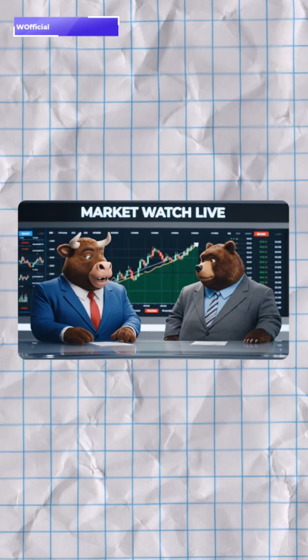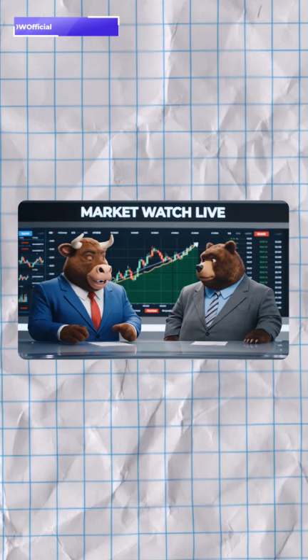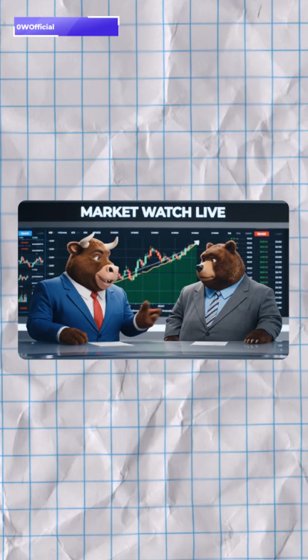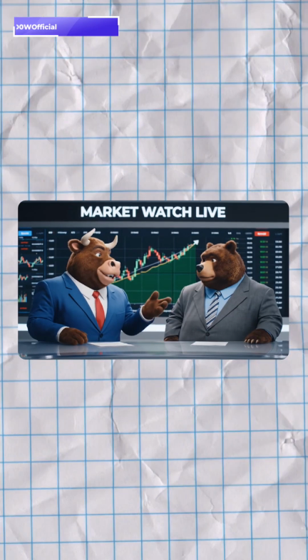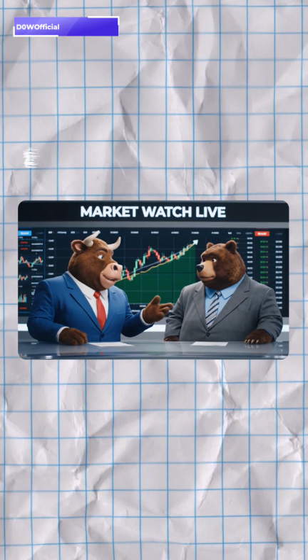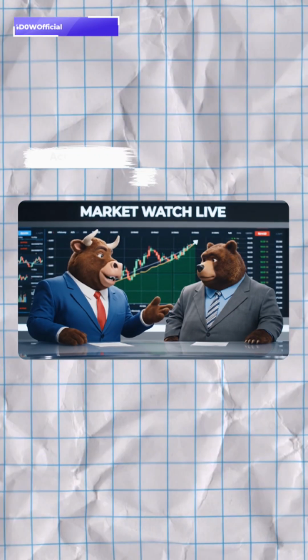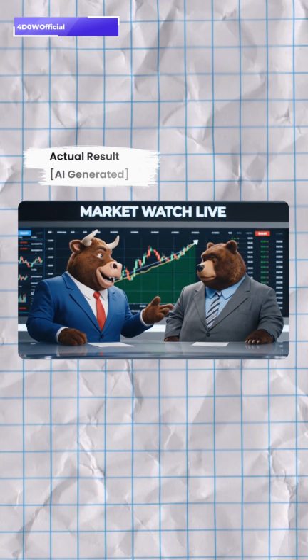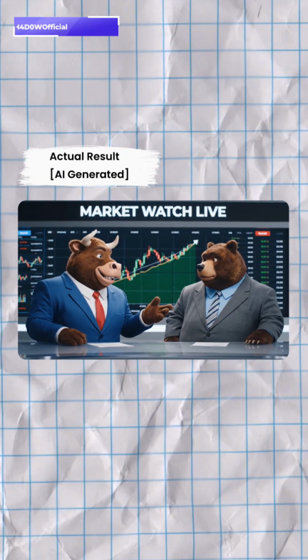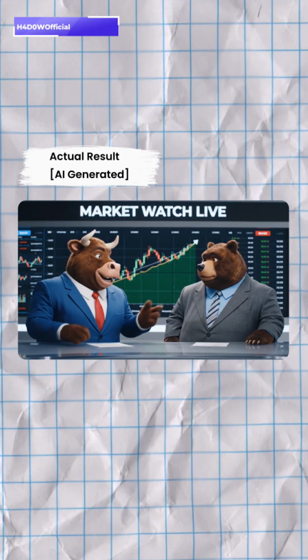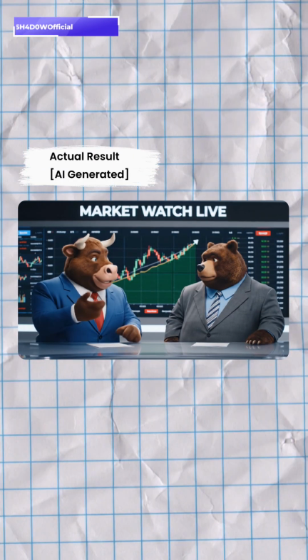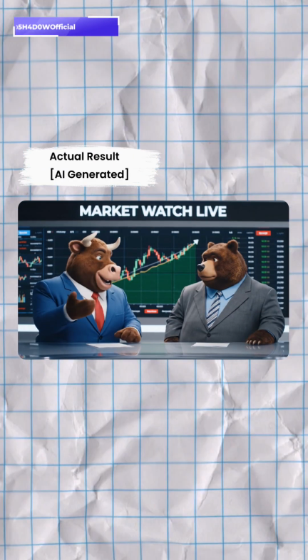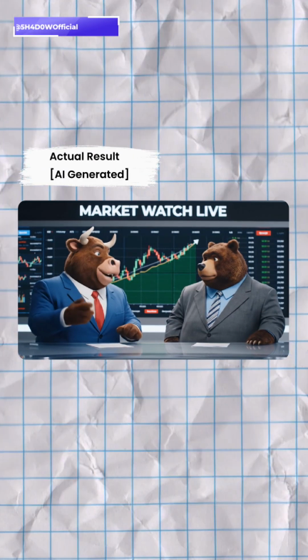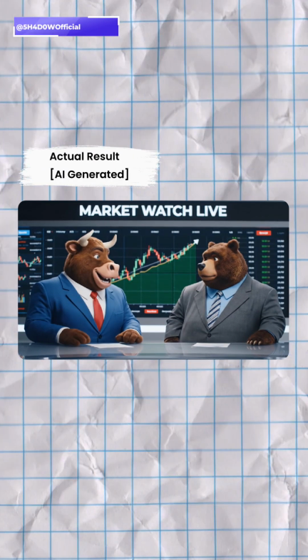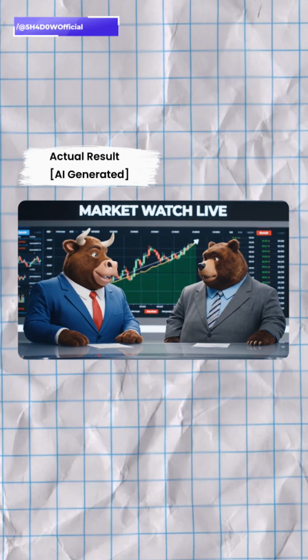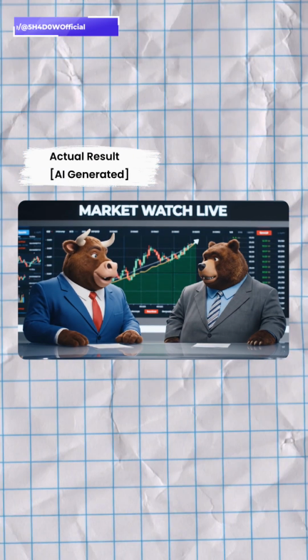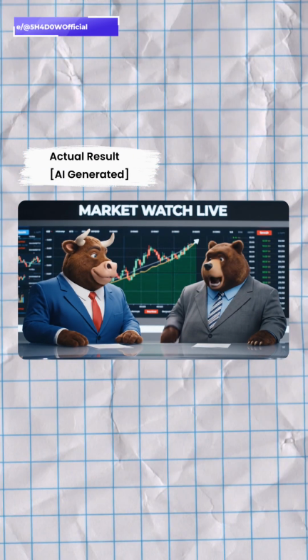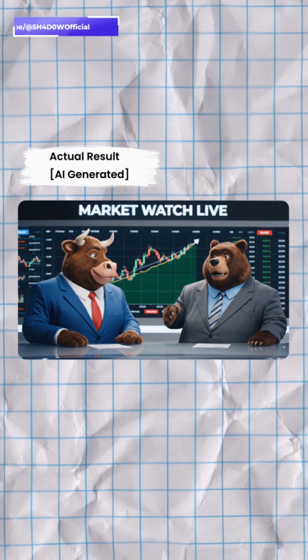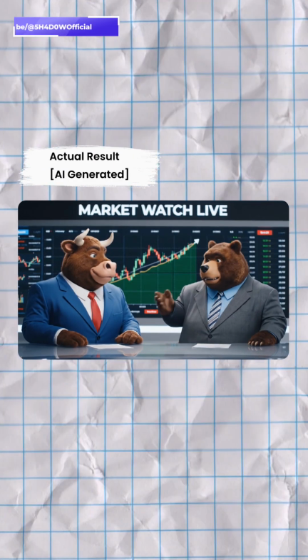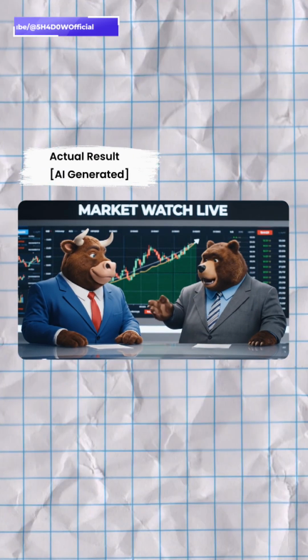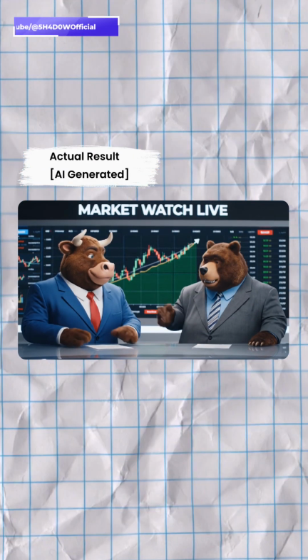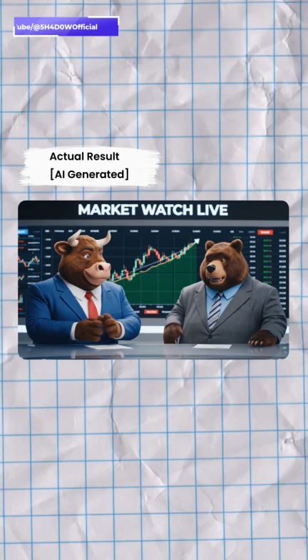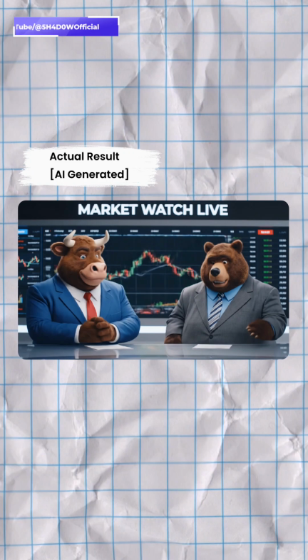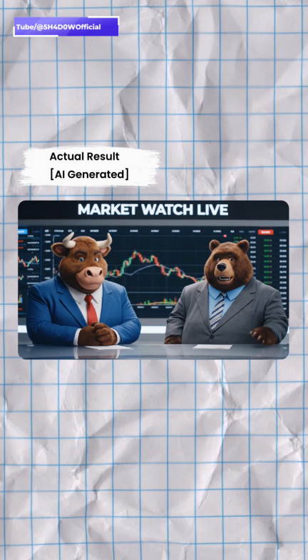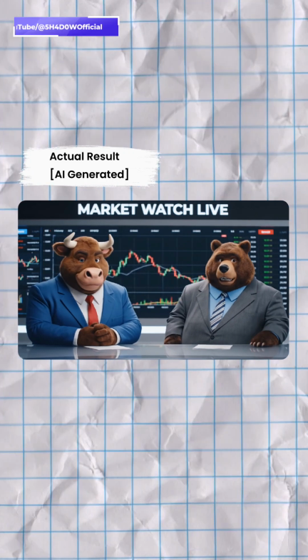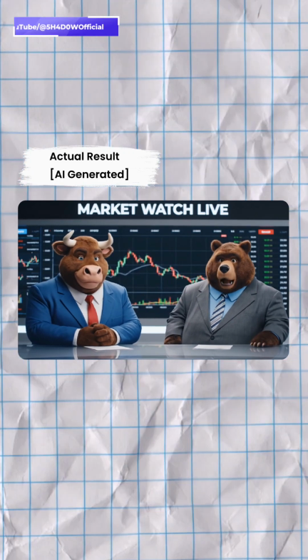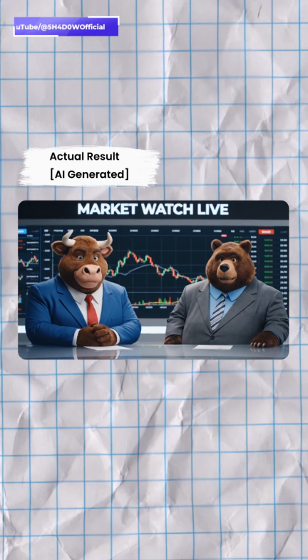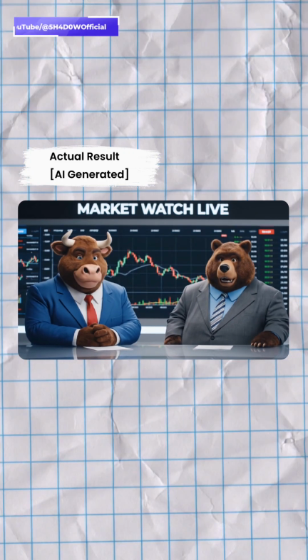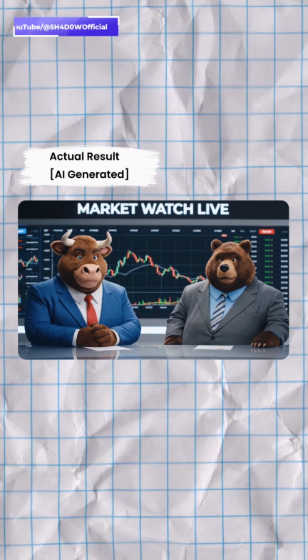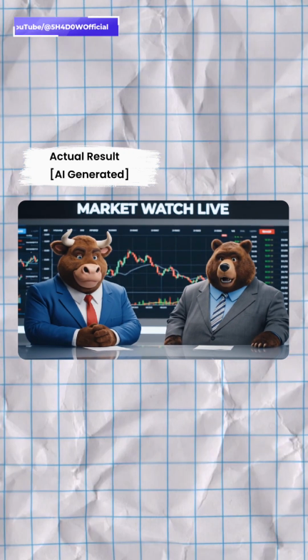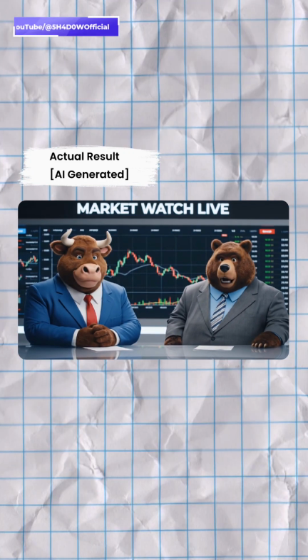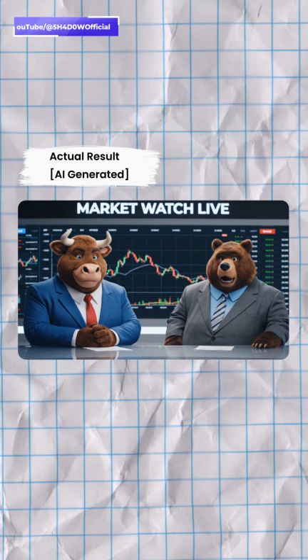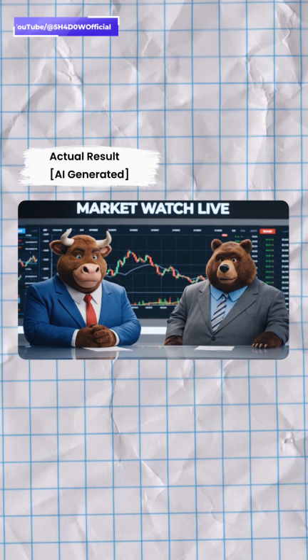With the current surge, I'm bullish on tech stocks — we're seeing unprecedented growth. I'd advise caution. Historically, such rapid ascents are followed by corrections.